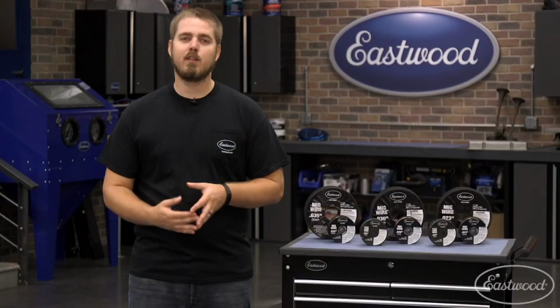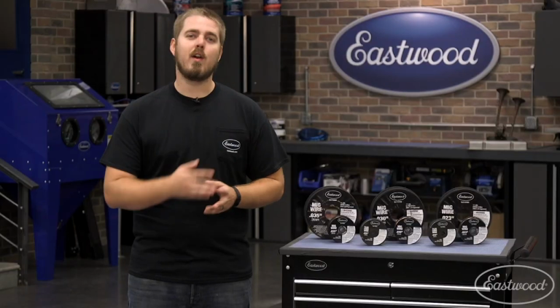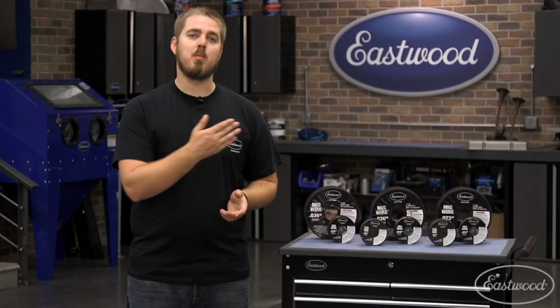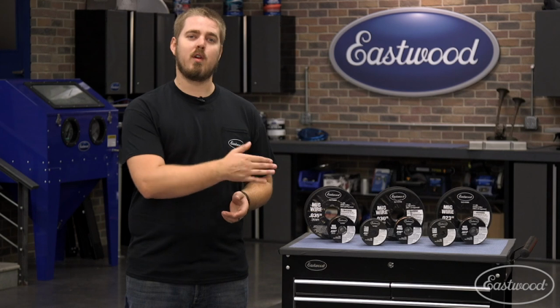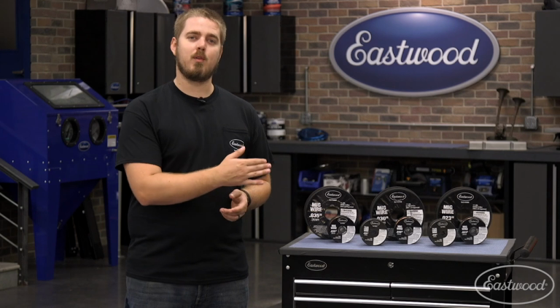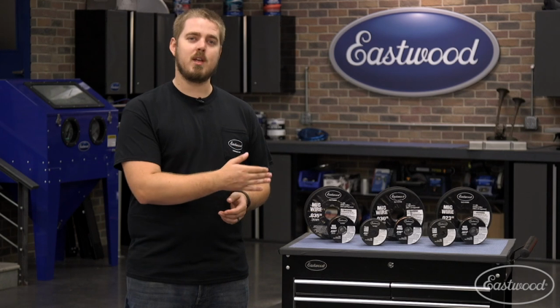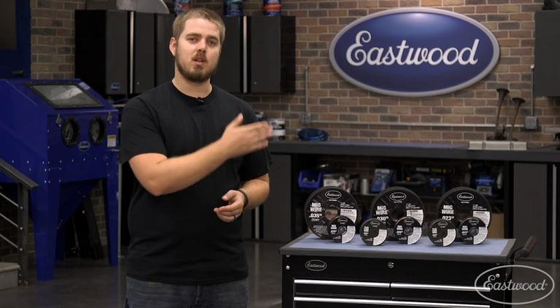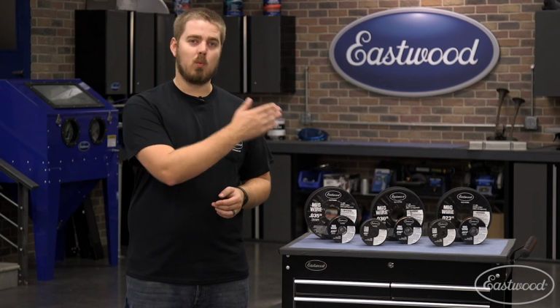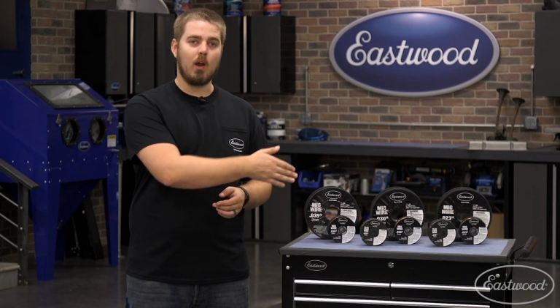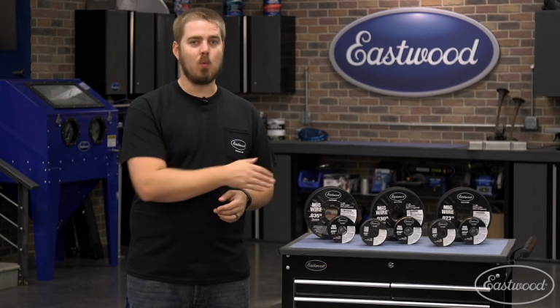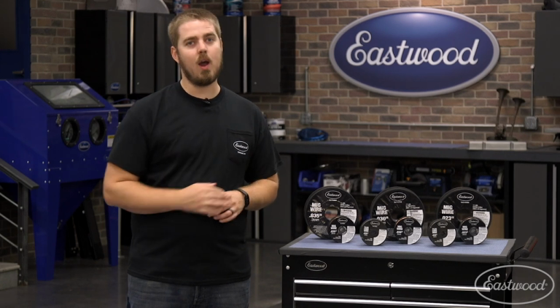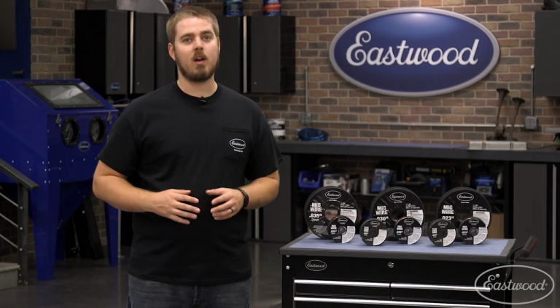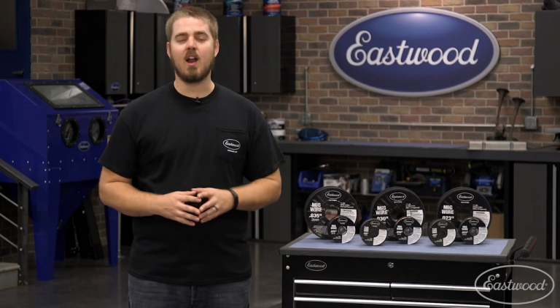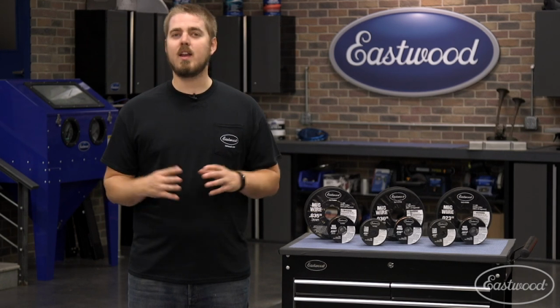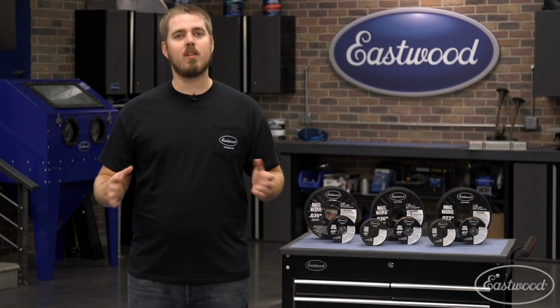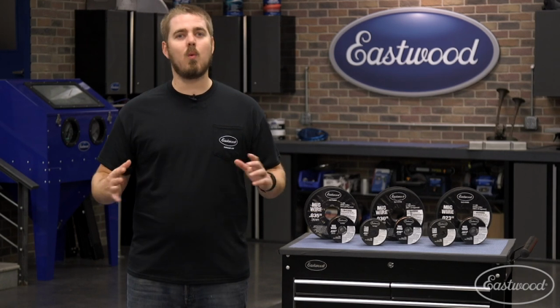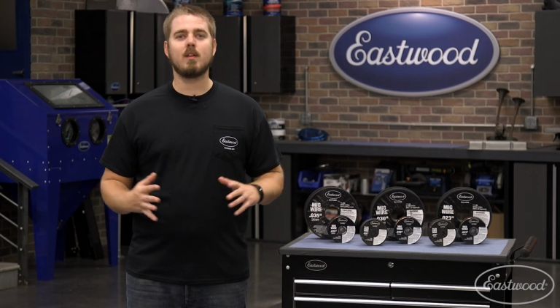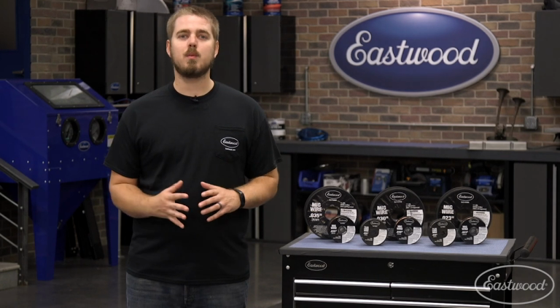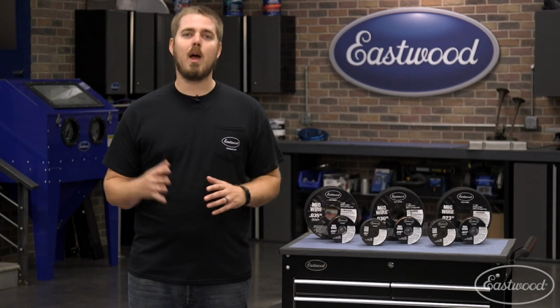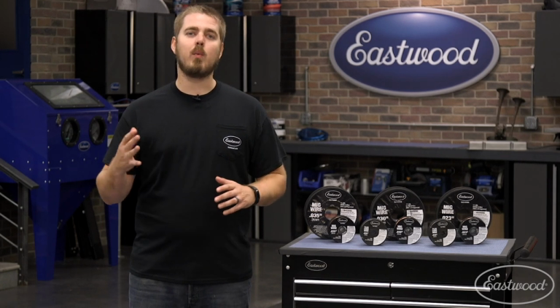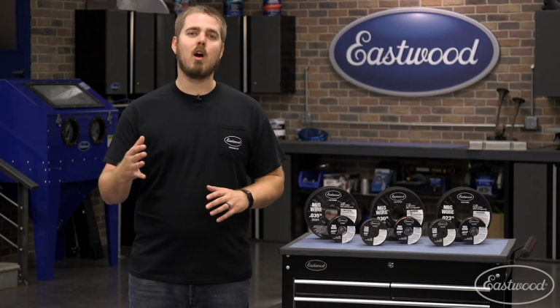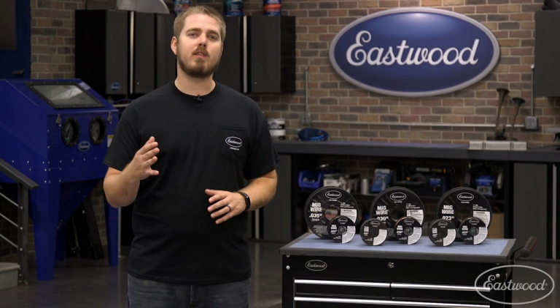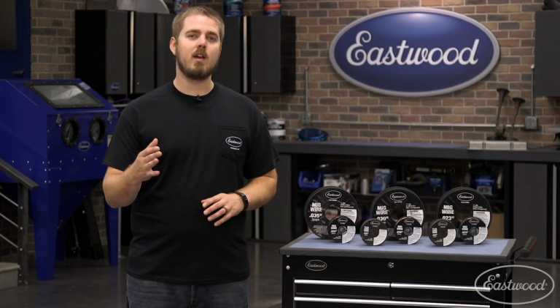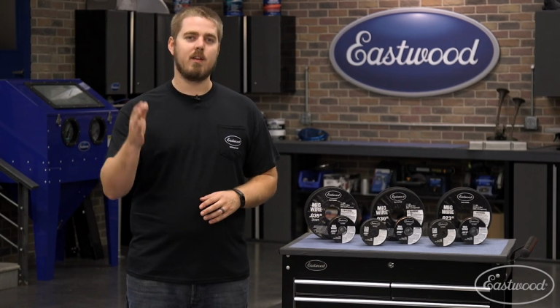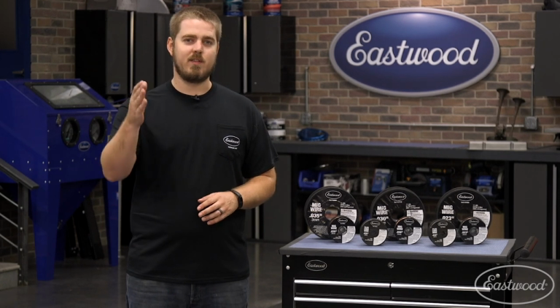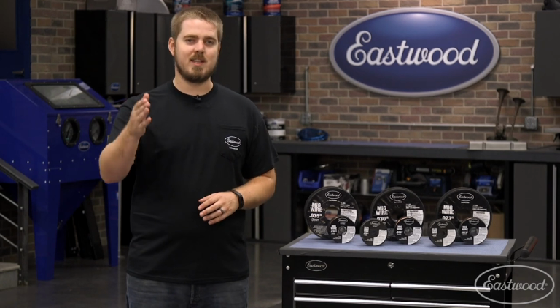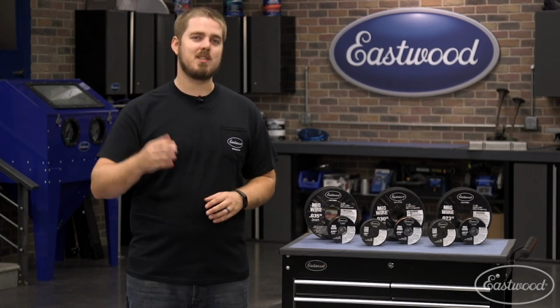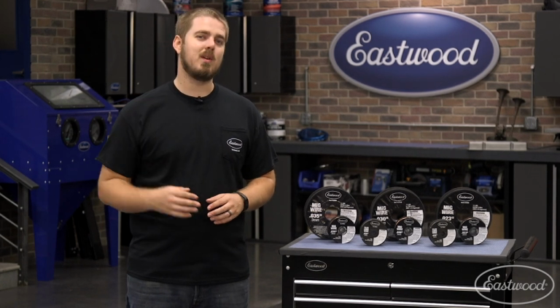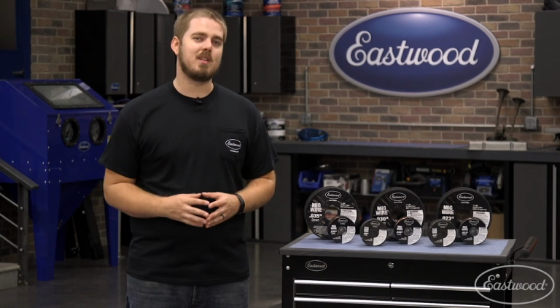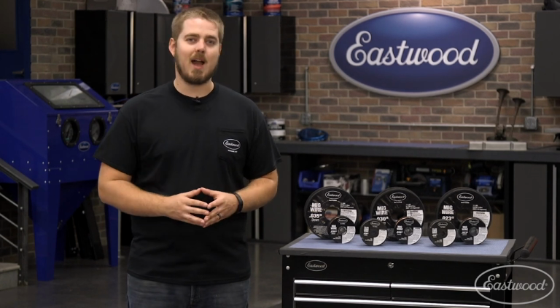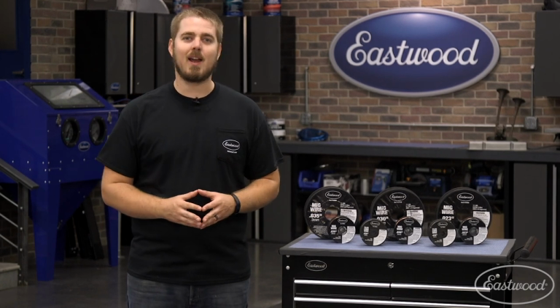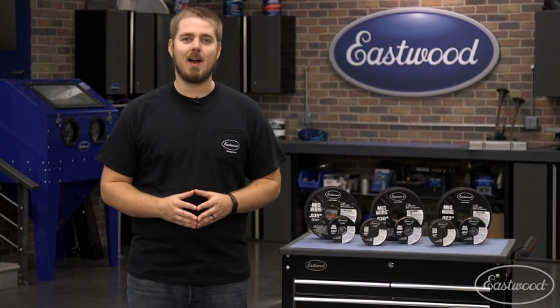For any more information on welding wire or any other welding supply we offer, visit eastwood.com.